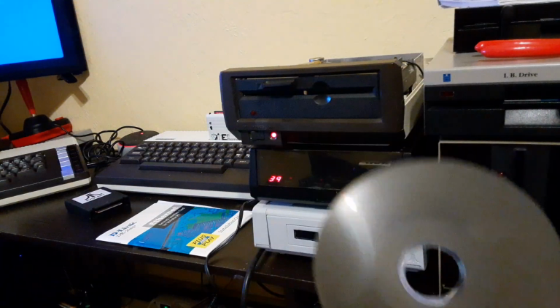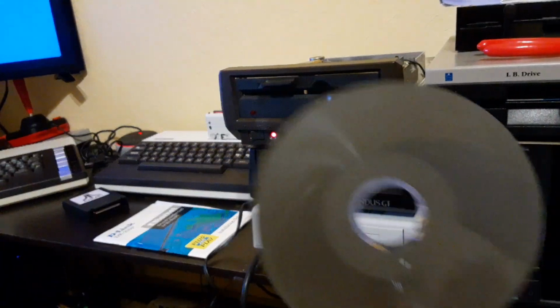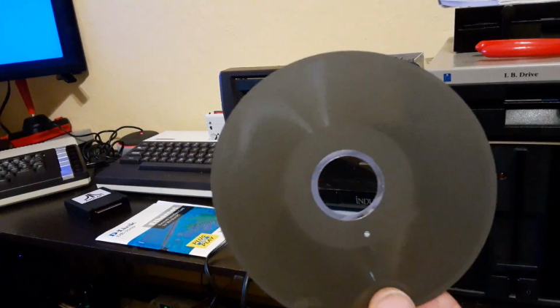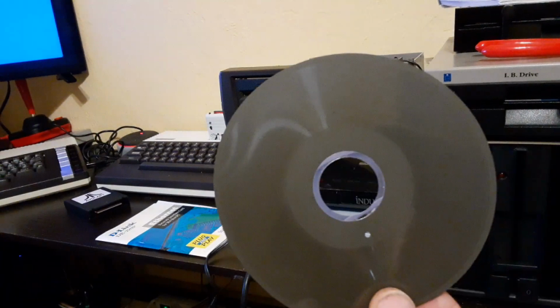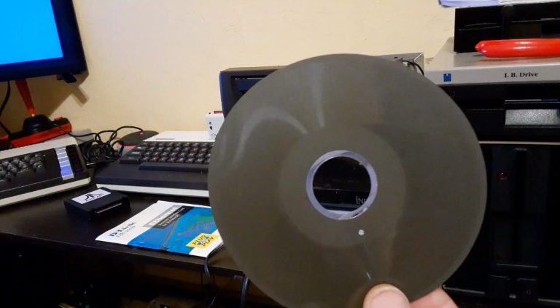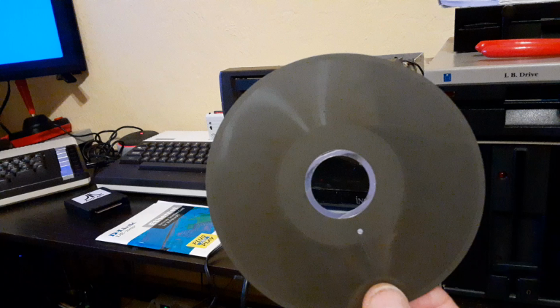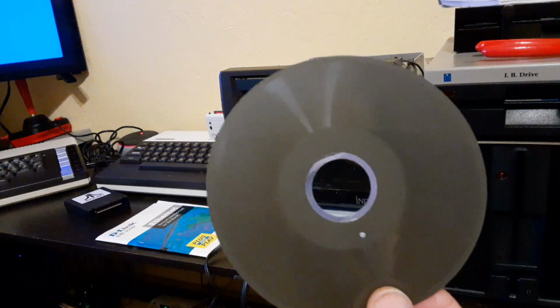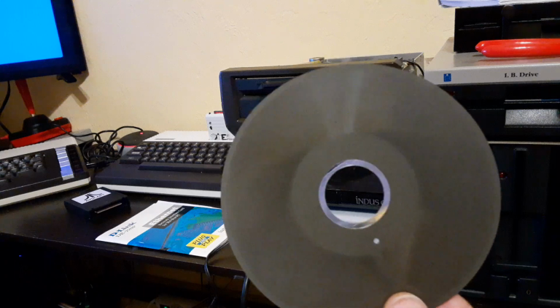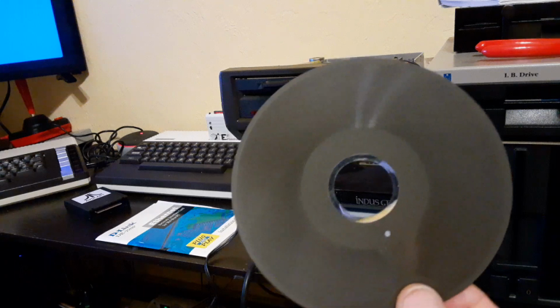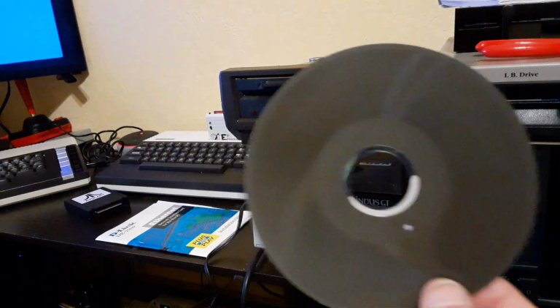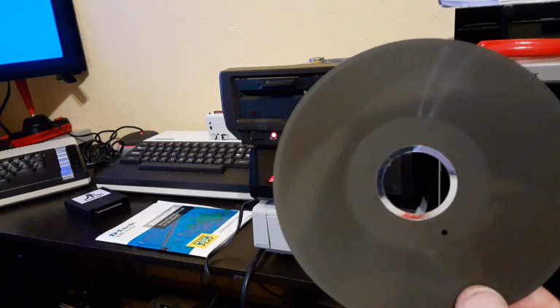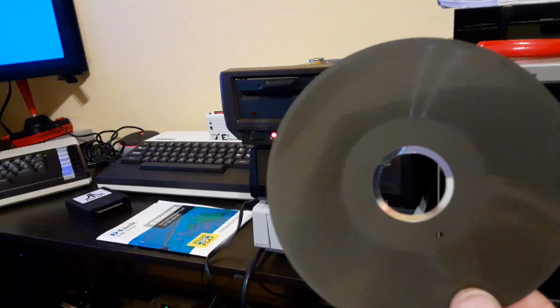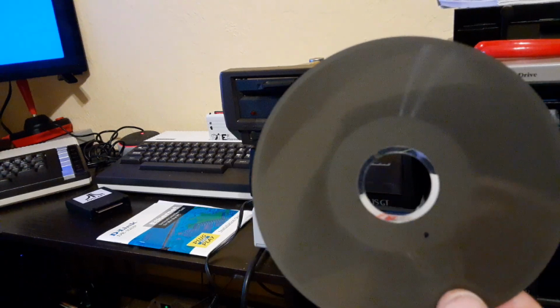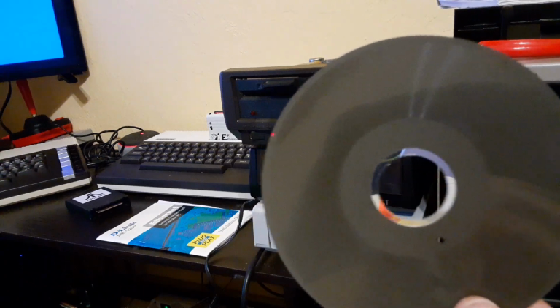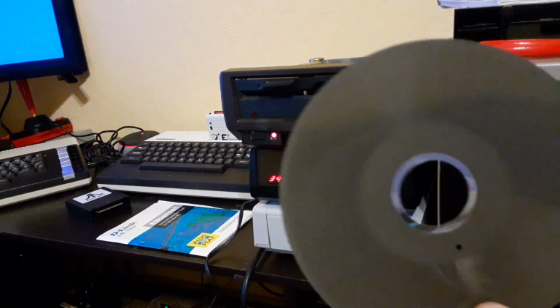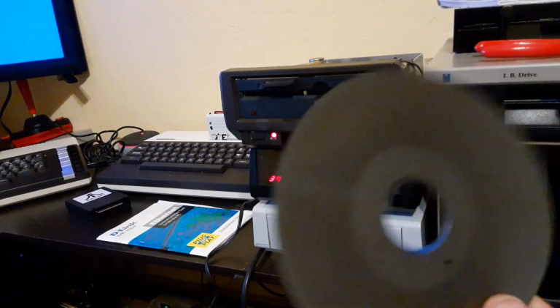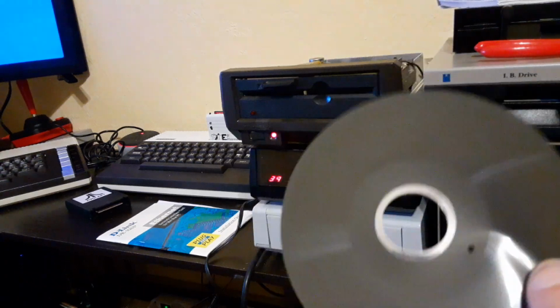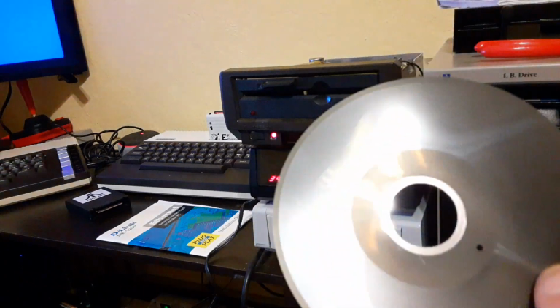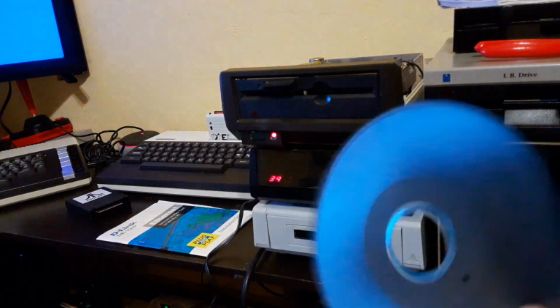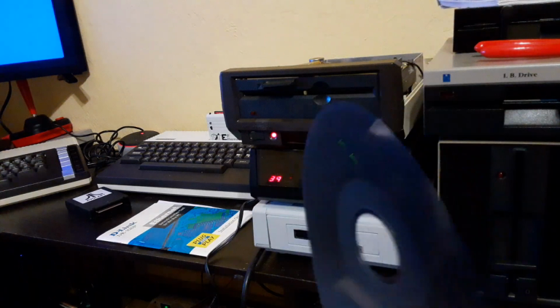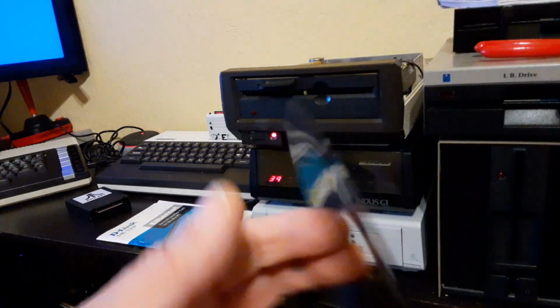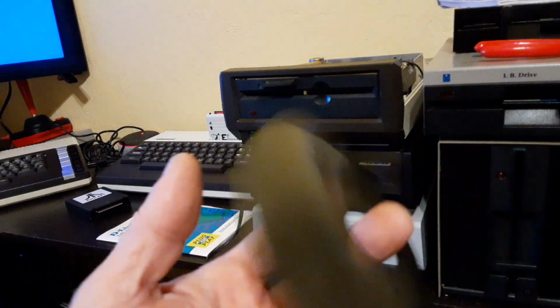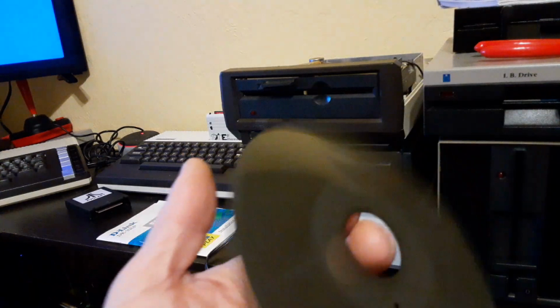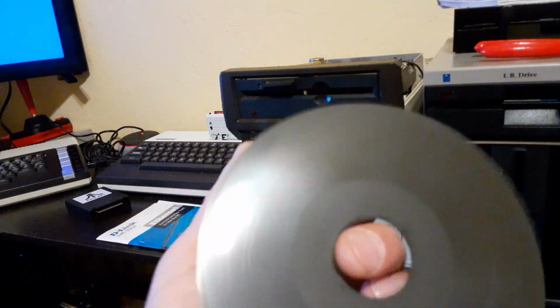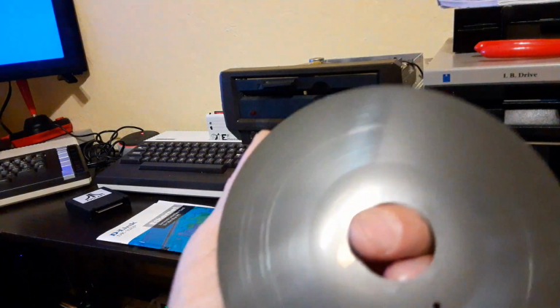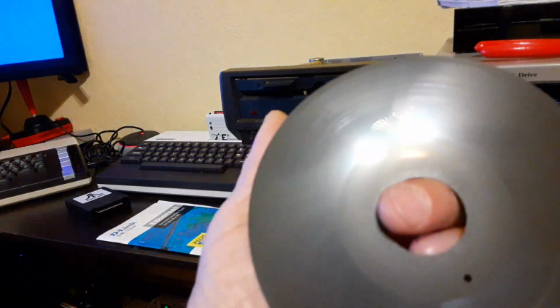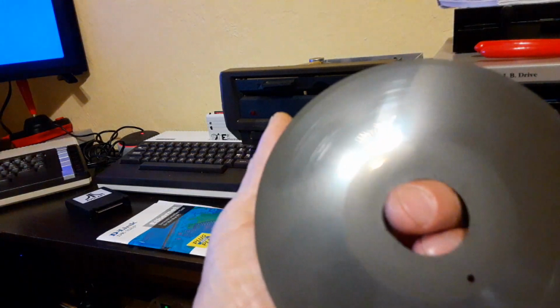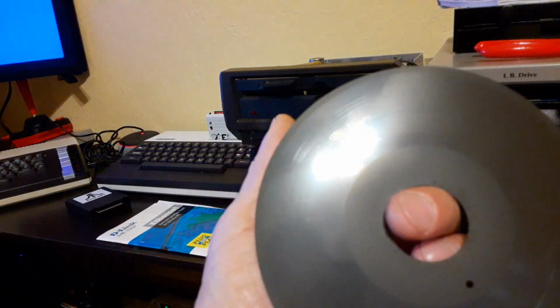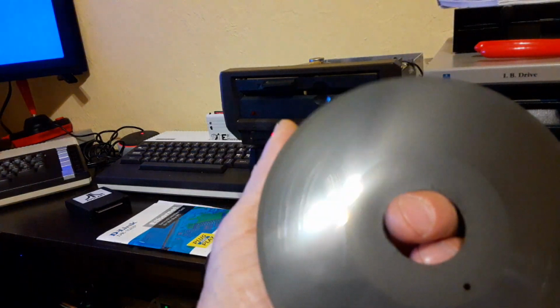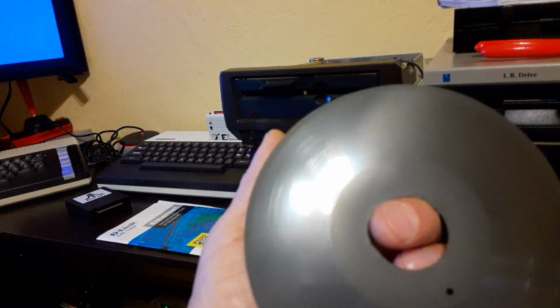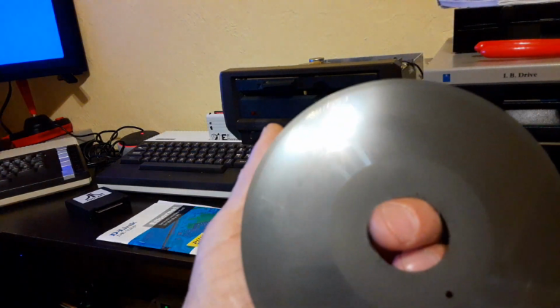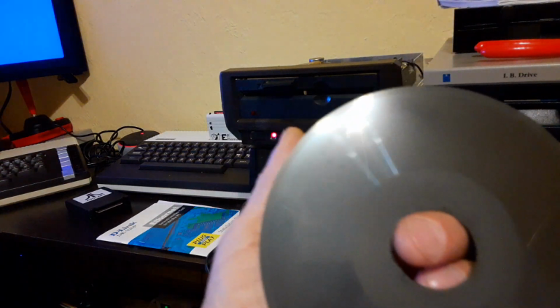And you can open the envelope and take out the floppy. Here it is. Floppy. 1H. Type 1. Style 3. Brown in color. Generic as all get out.